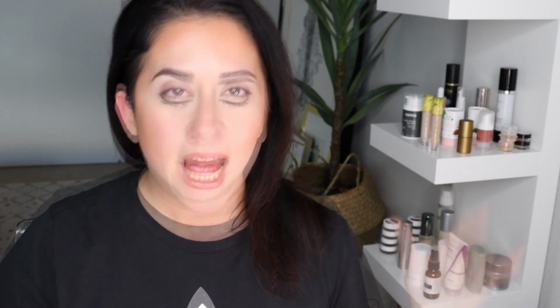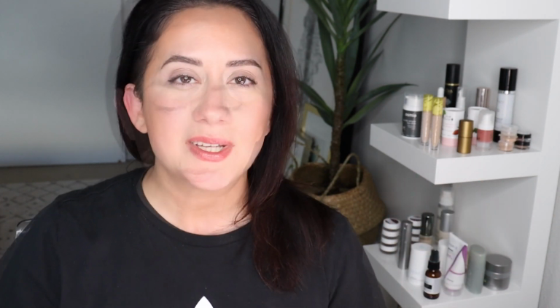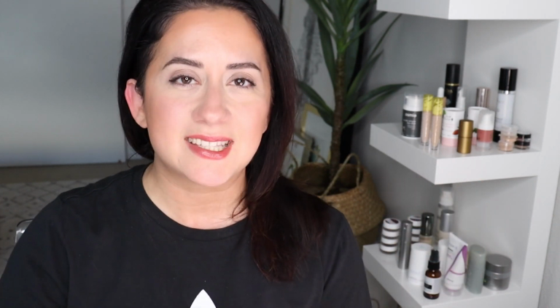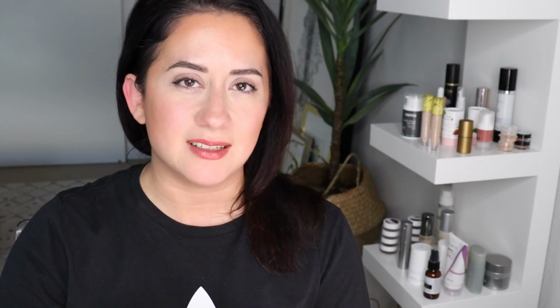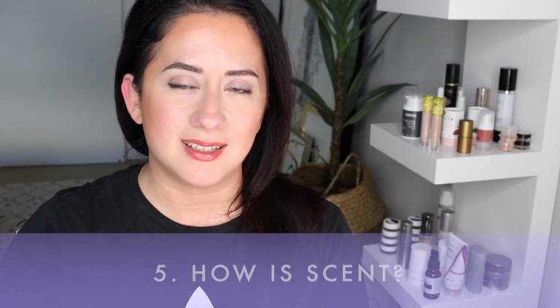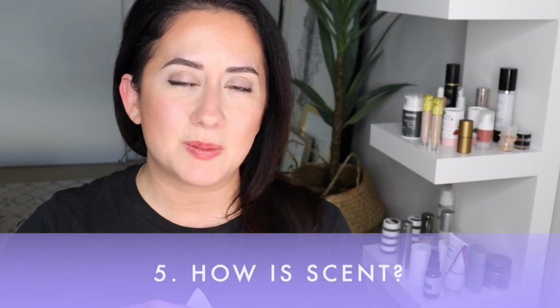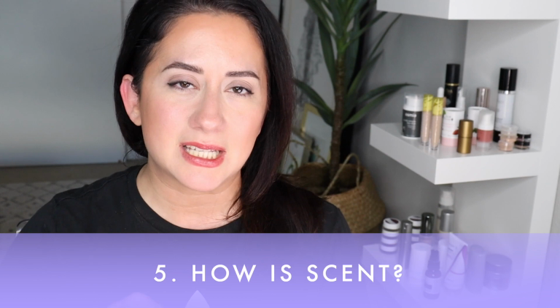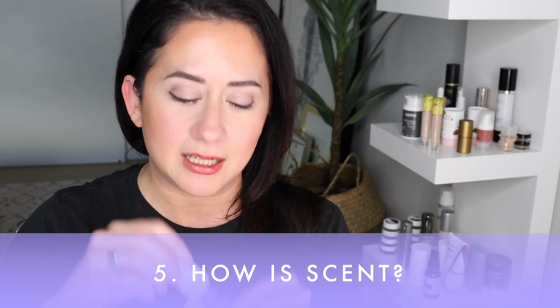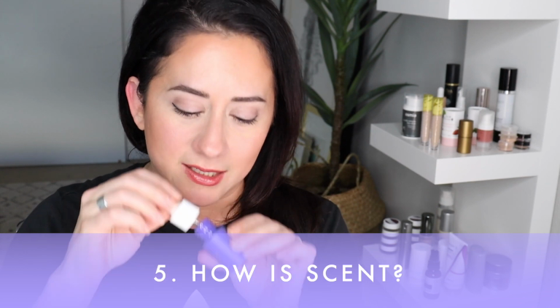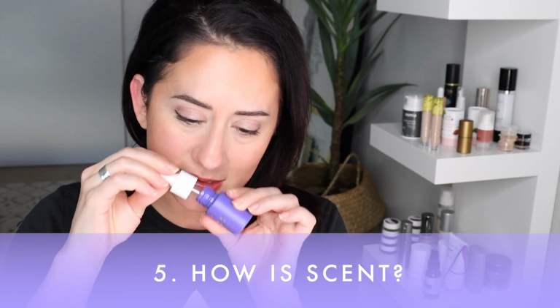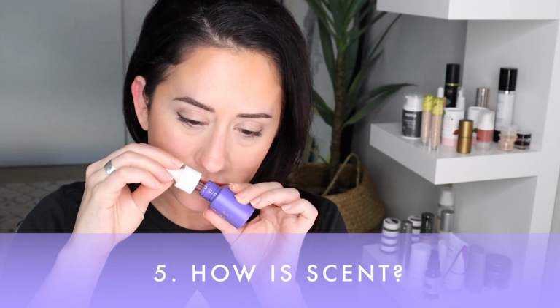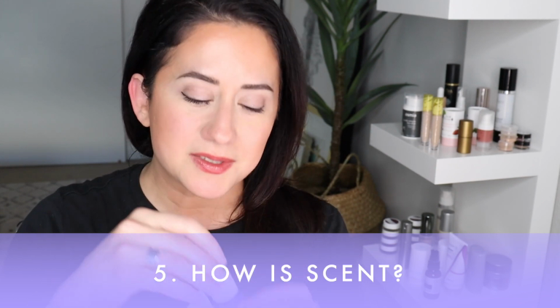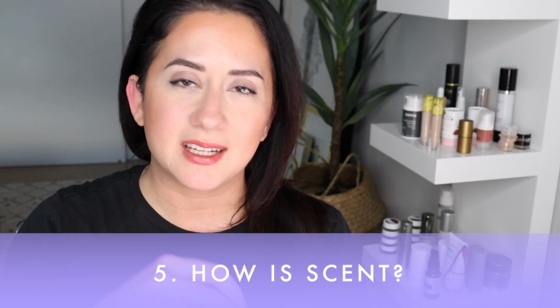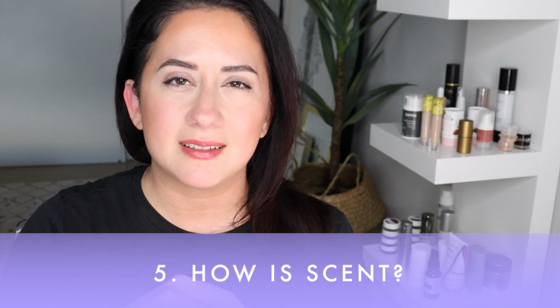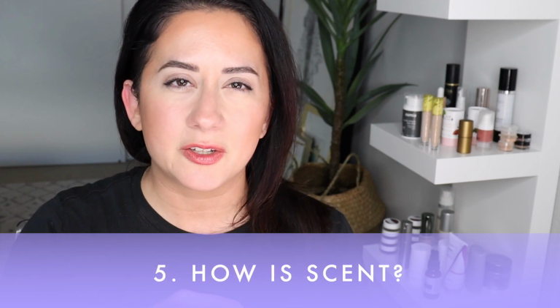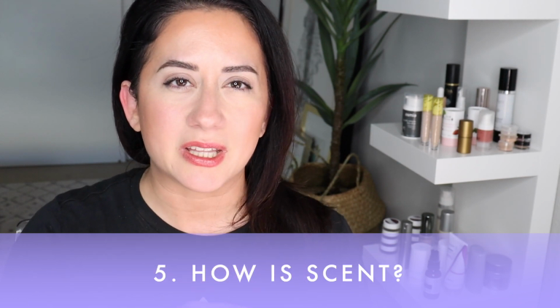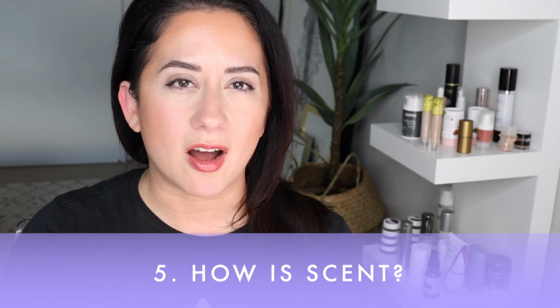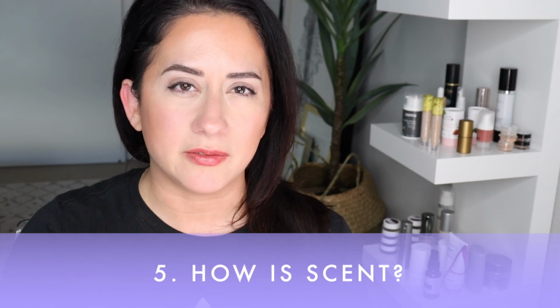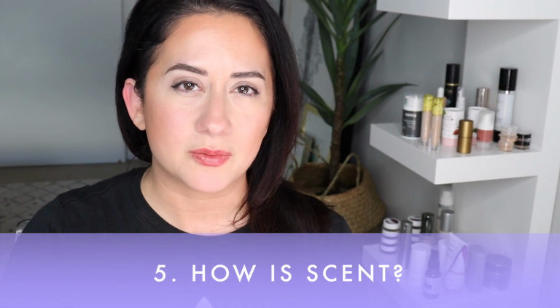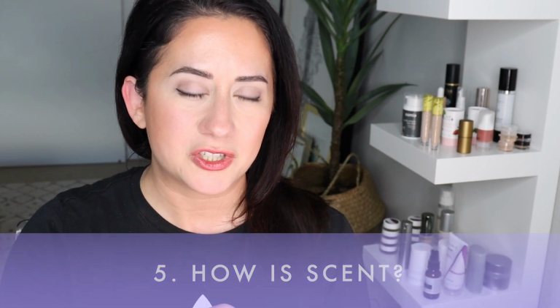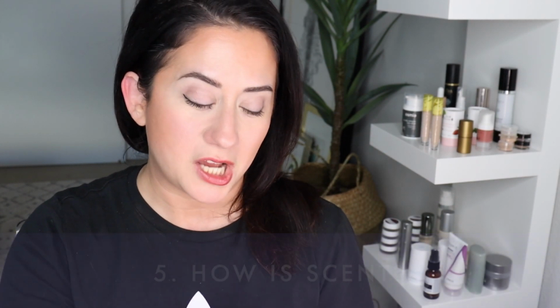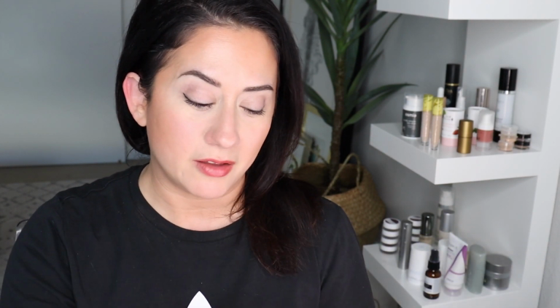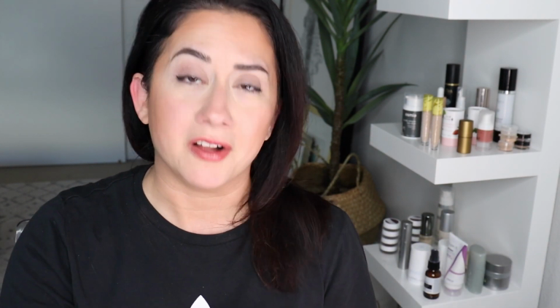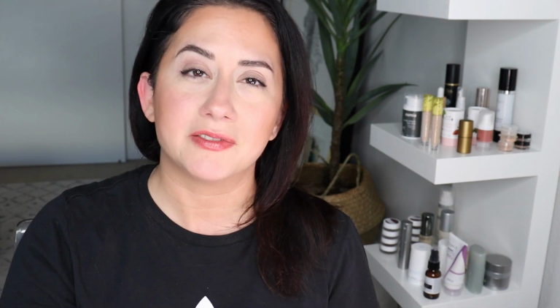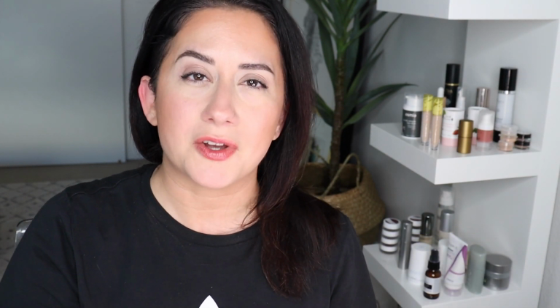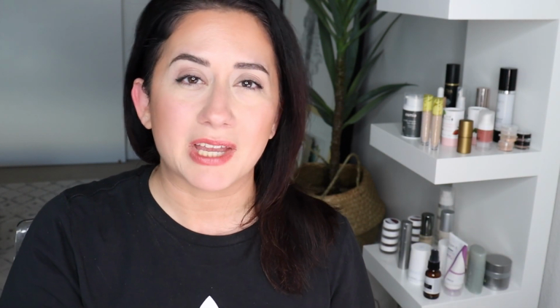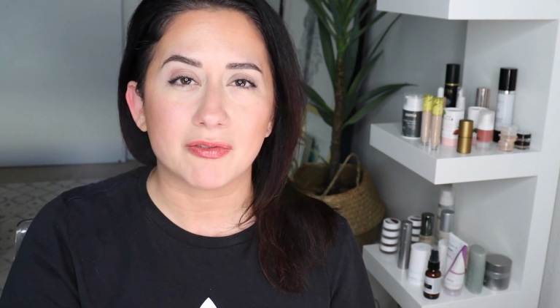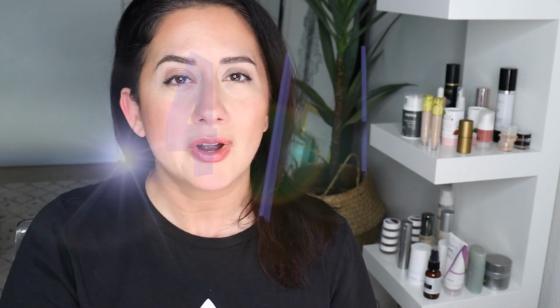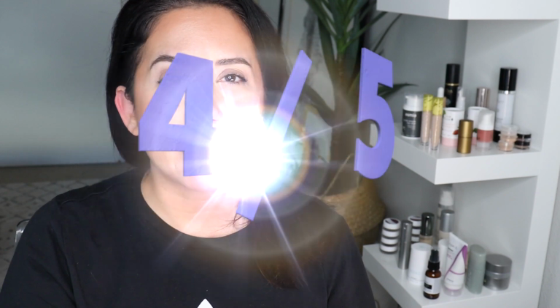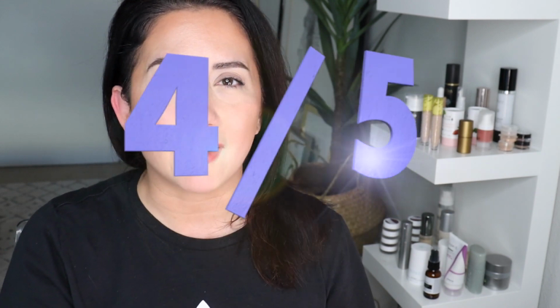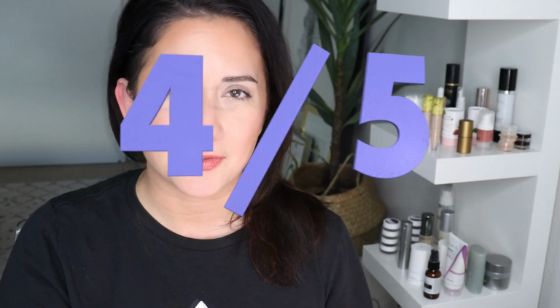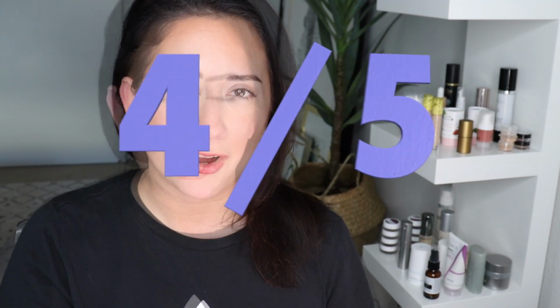How is the scent? It's basically non-existent — smells a little bit like olives, which I love. I gave it a four out of five on the scorecard.